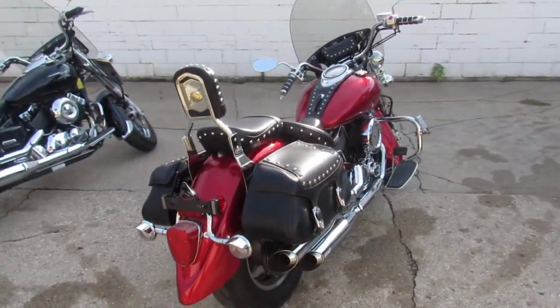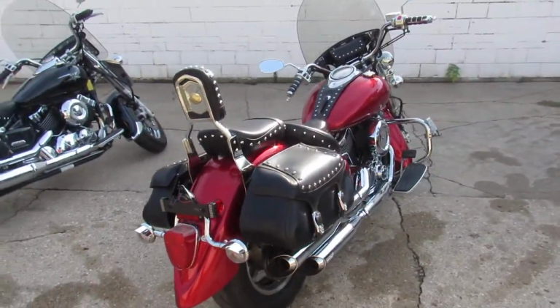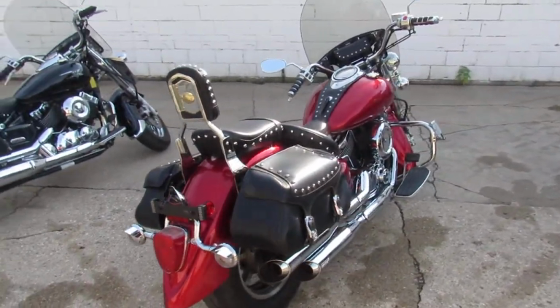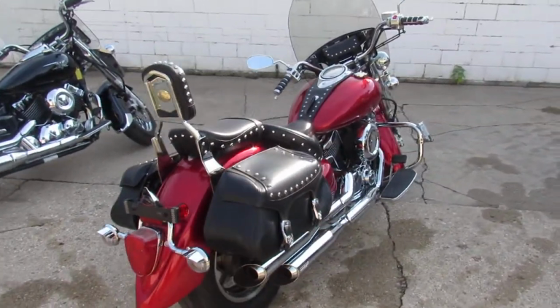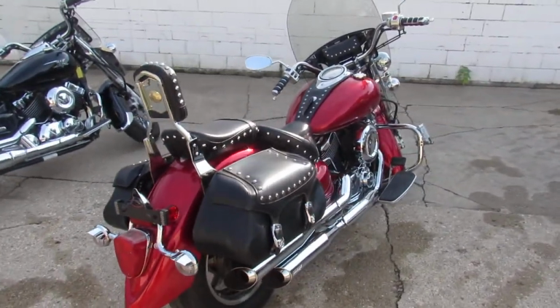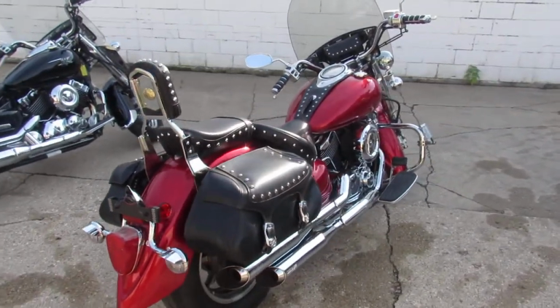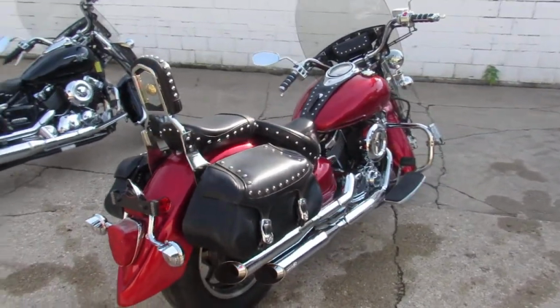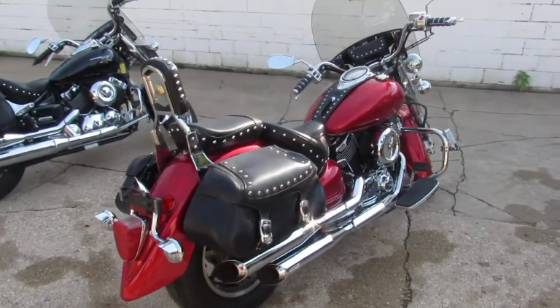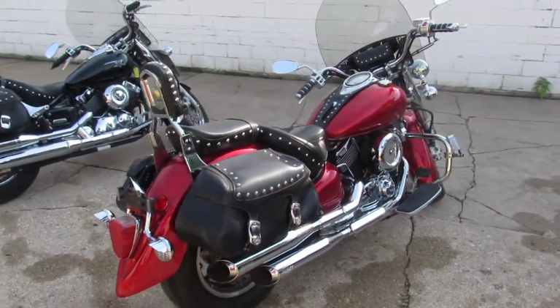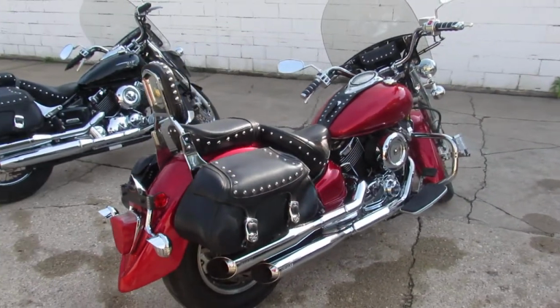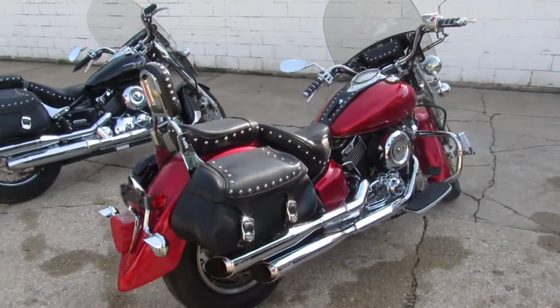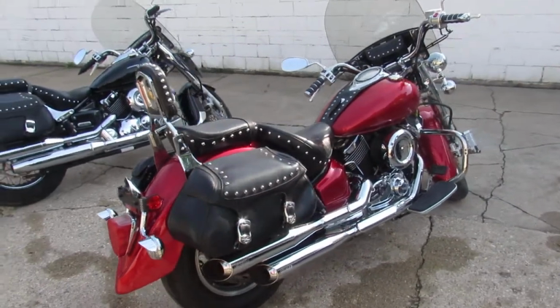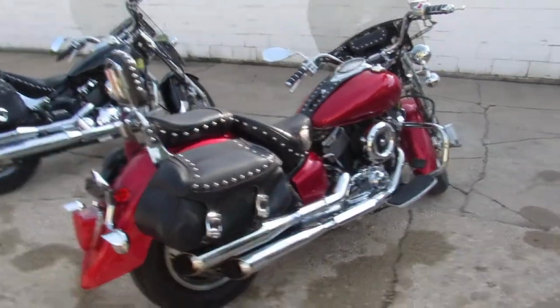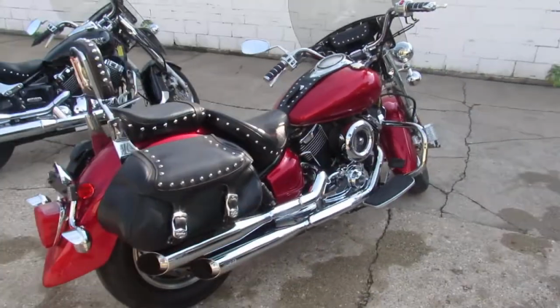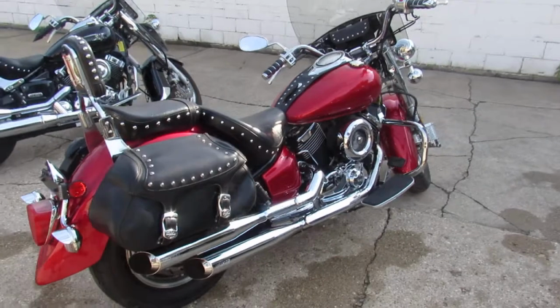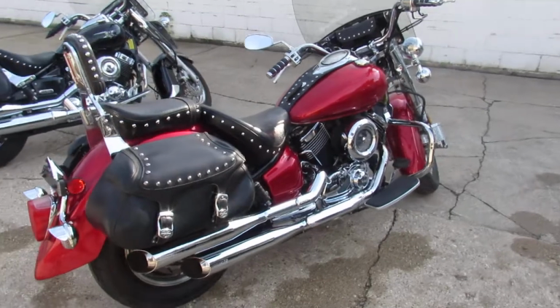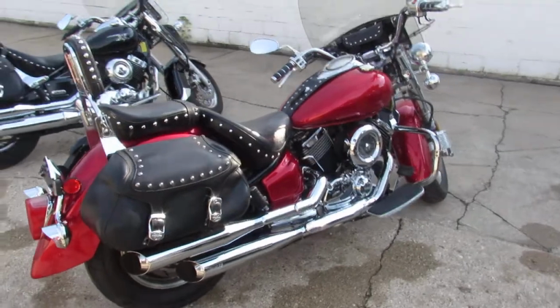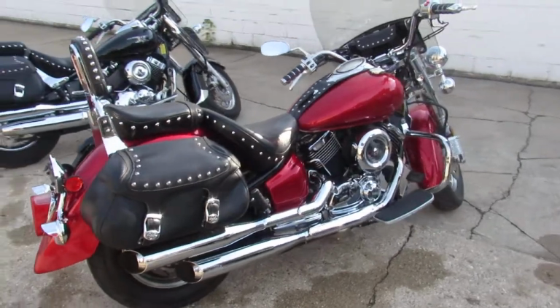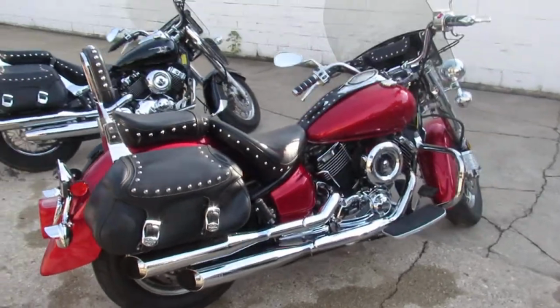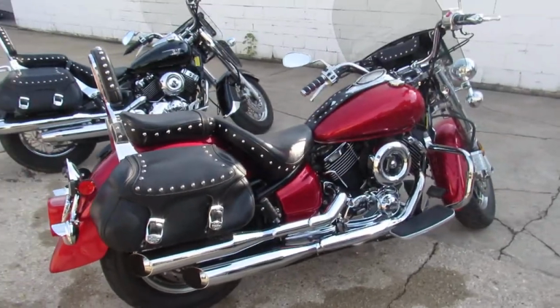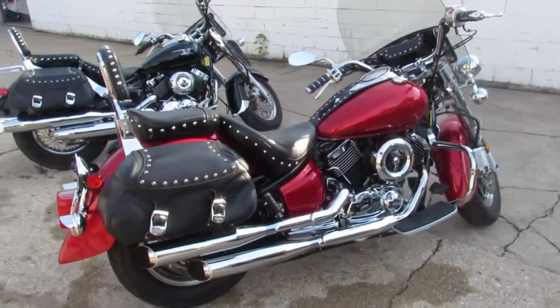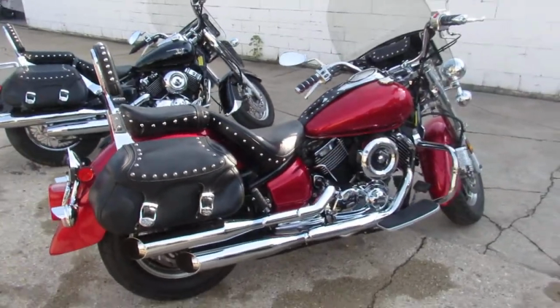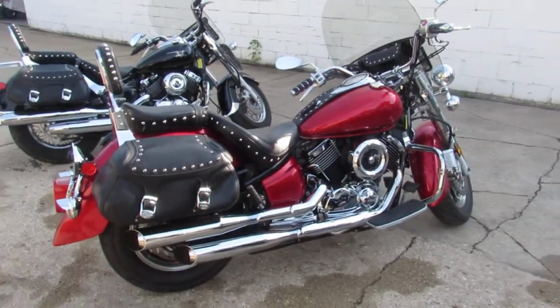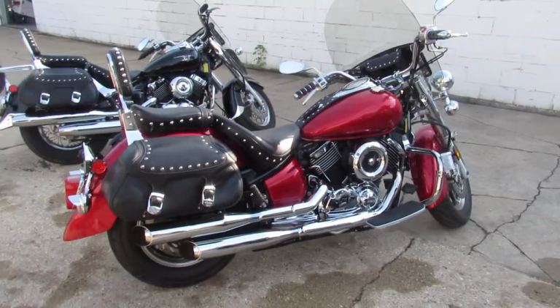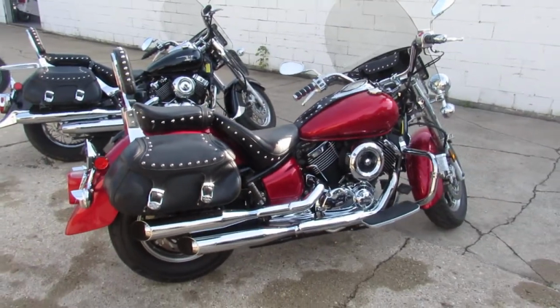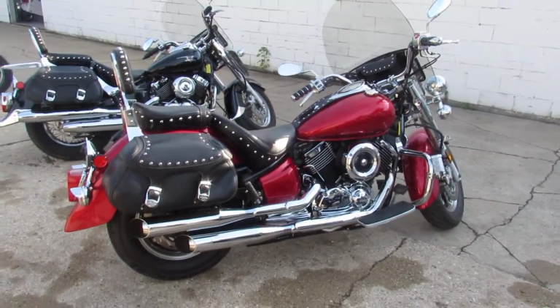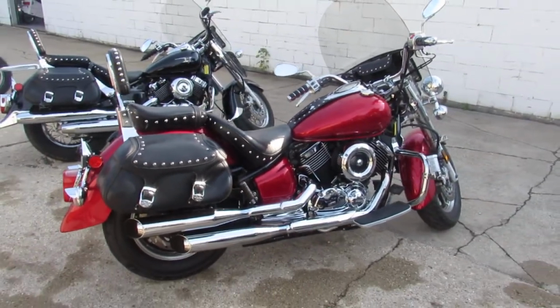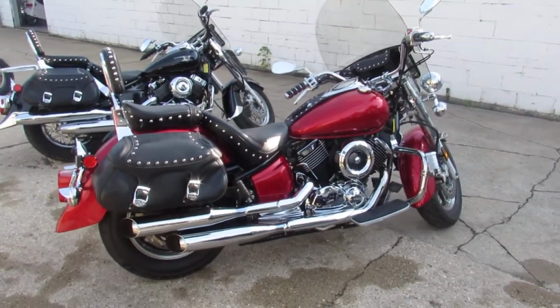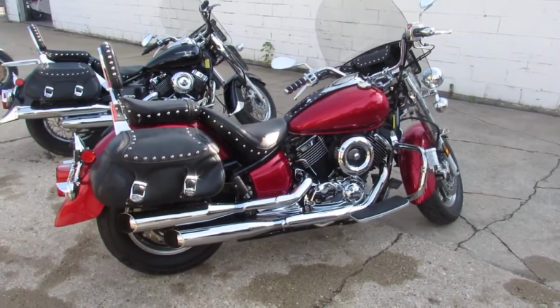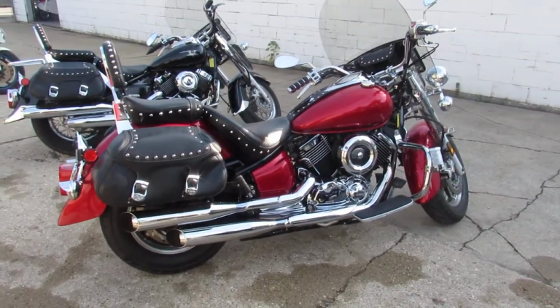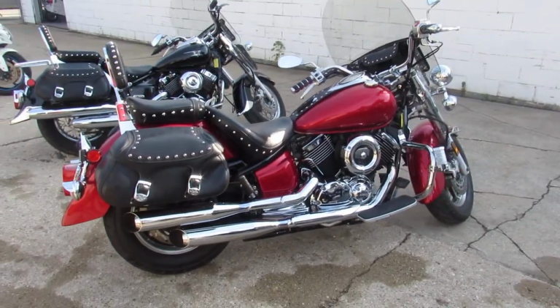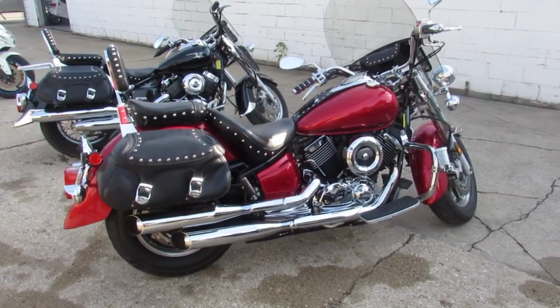That's an '08 V-Star 1100 — don't miss it. Check it out at ApprovalPowerSports.com.